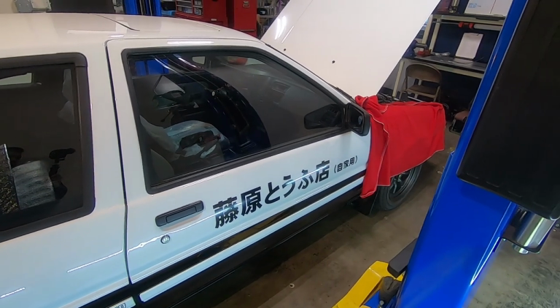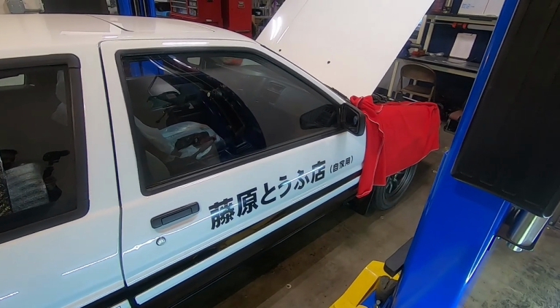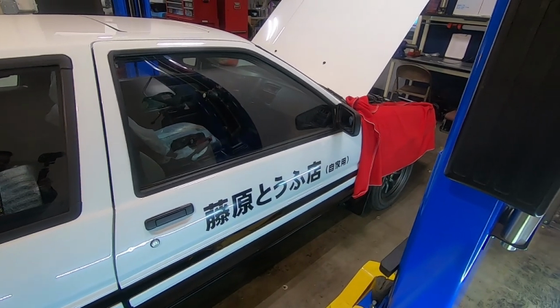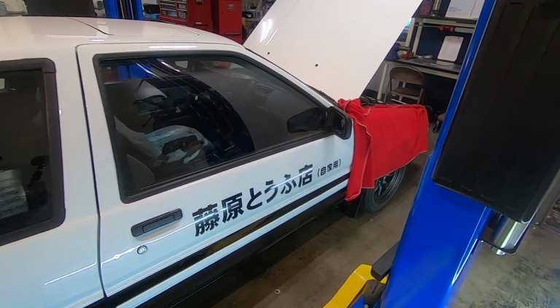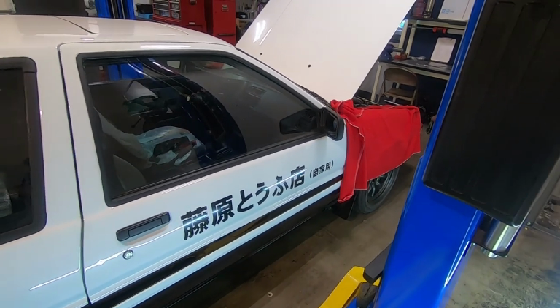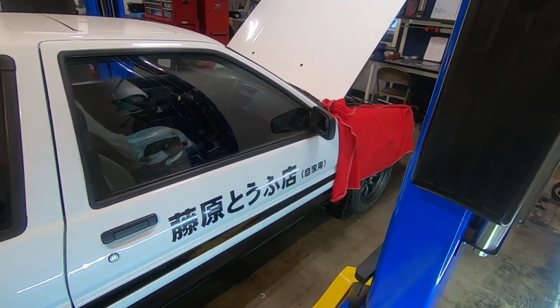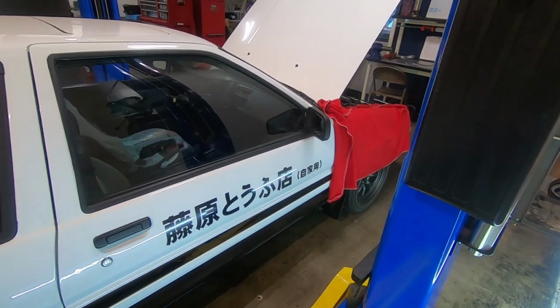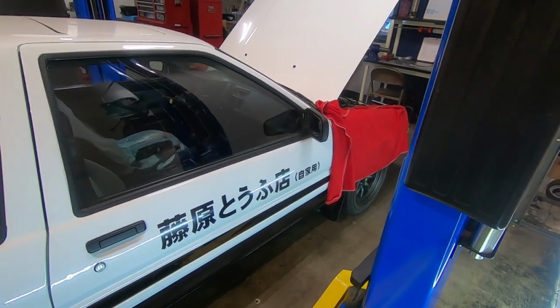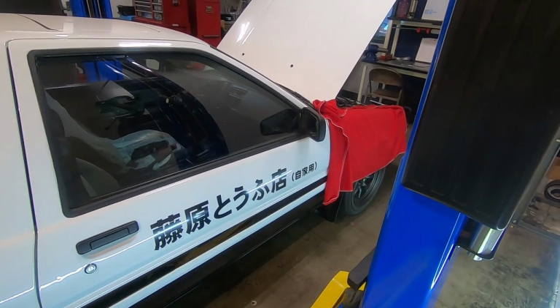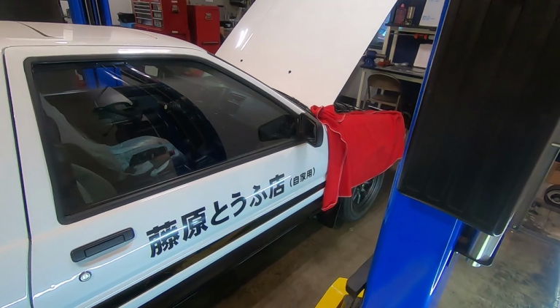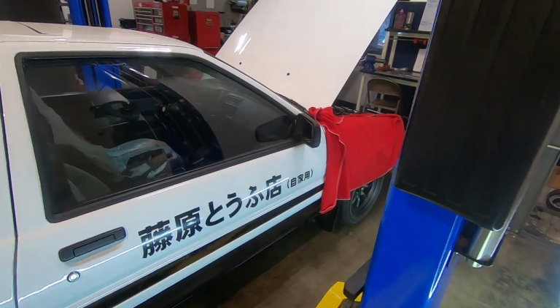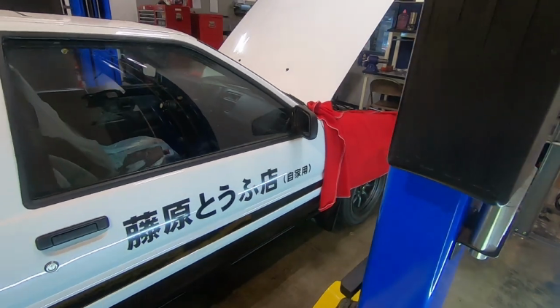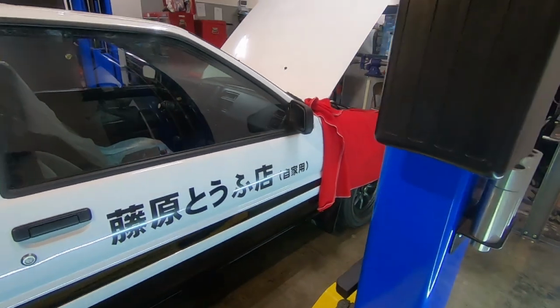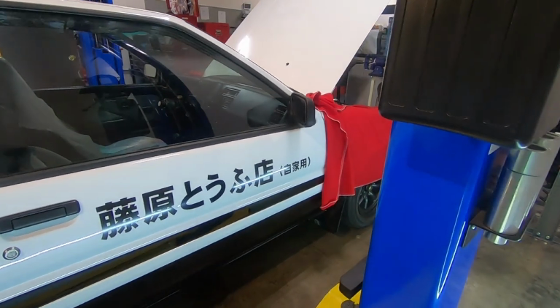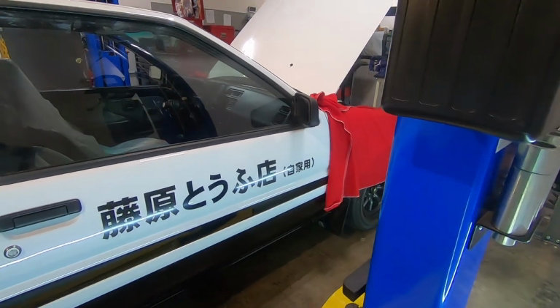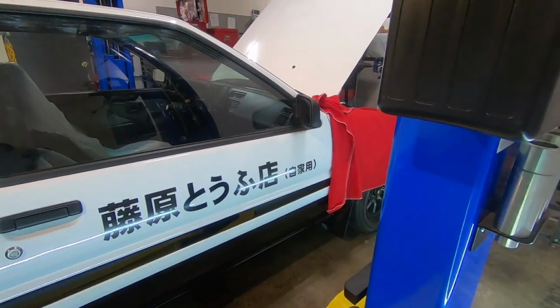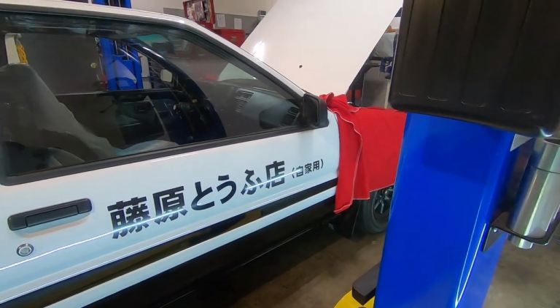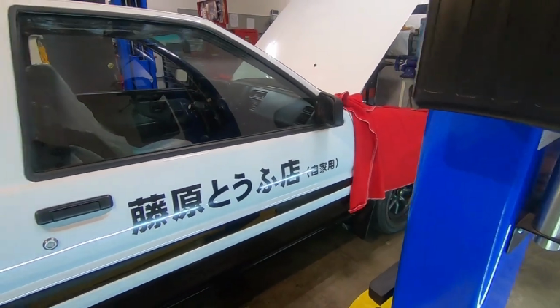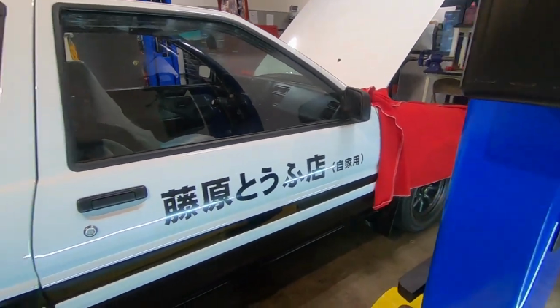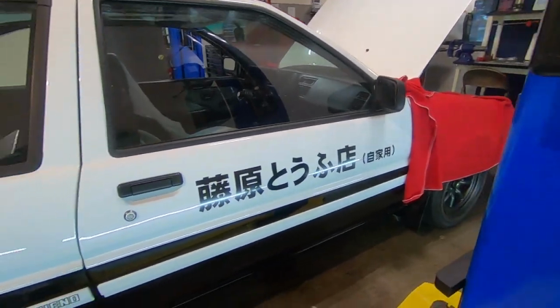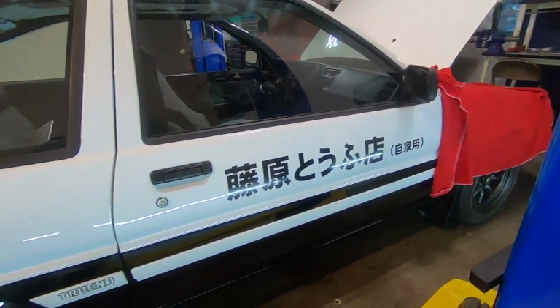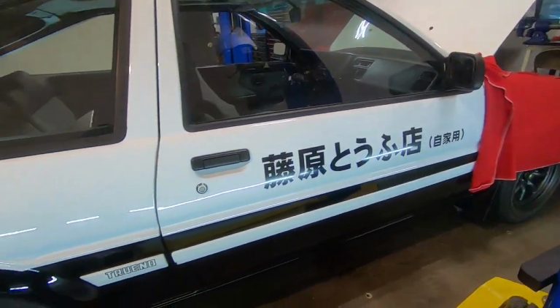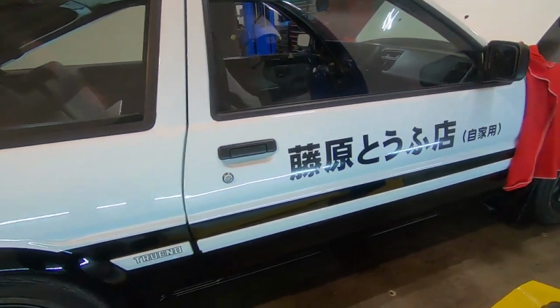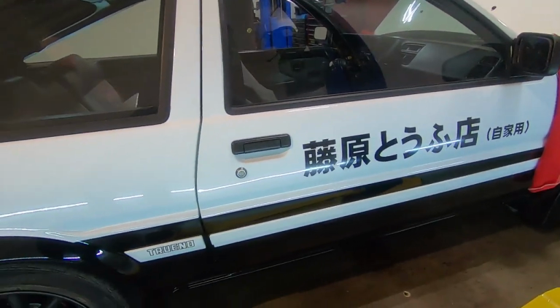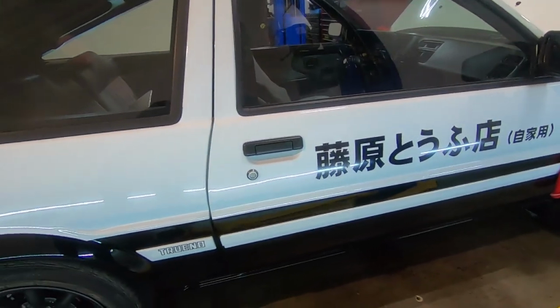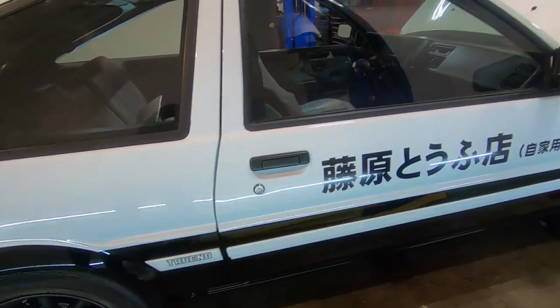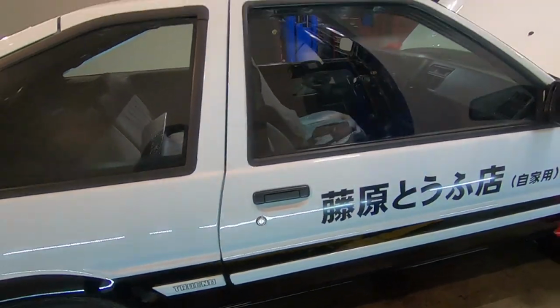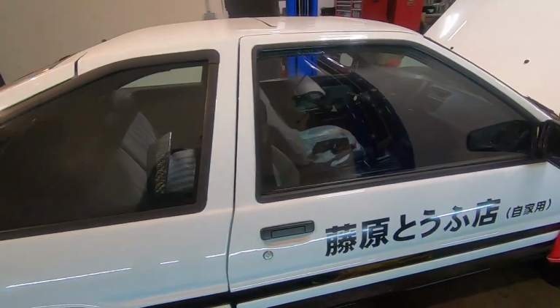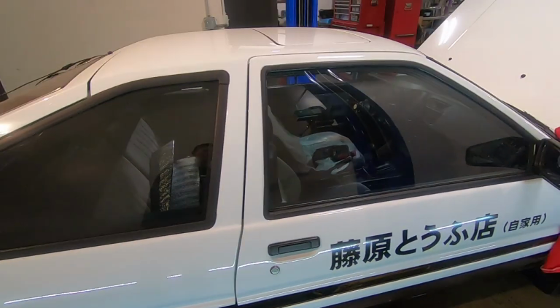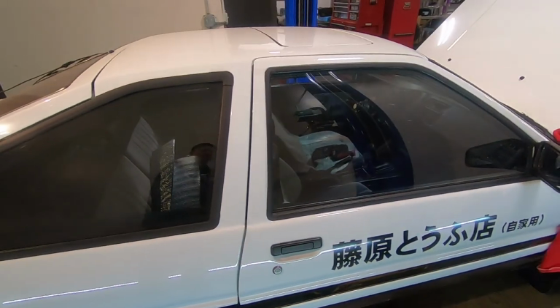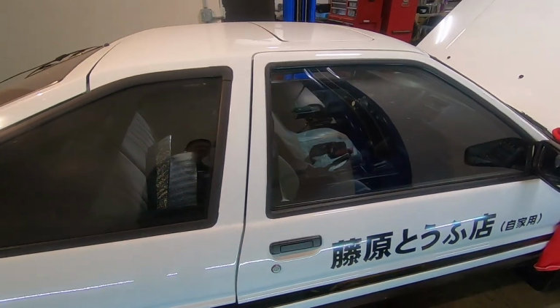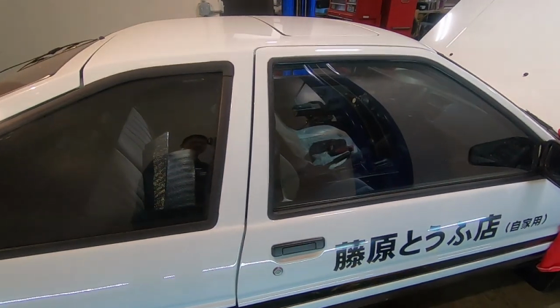All right, we're out here at the auto house working on Takumi's car. Let's check out what's inside.